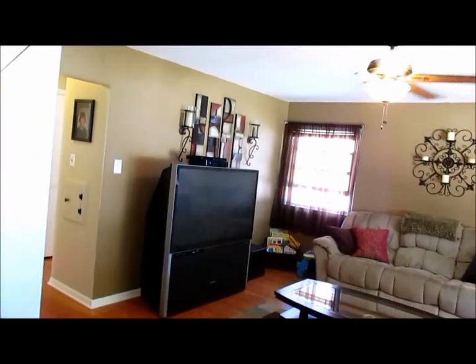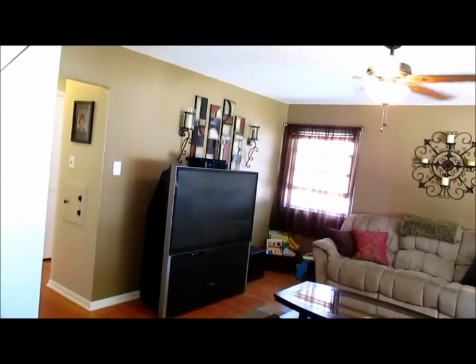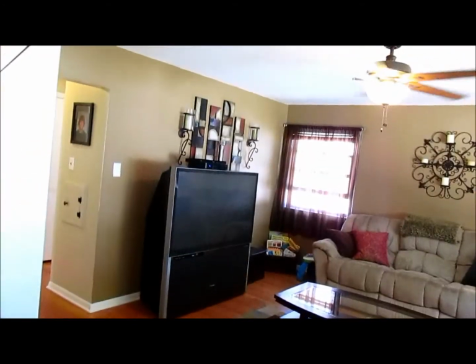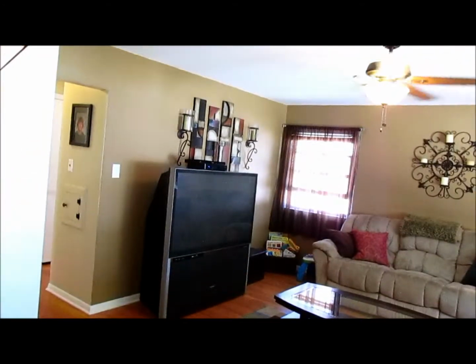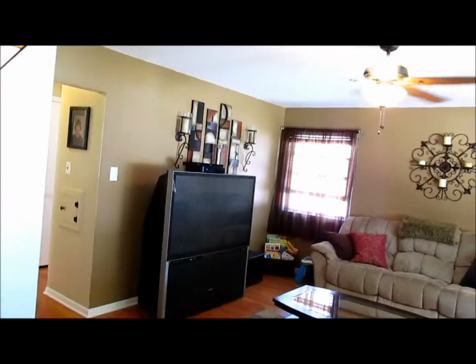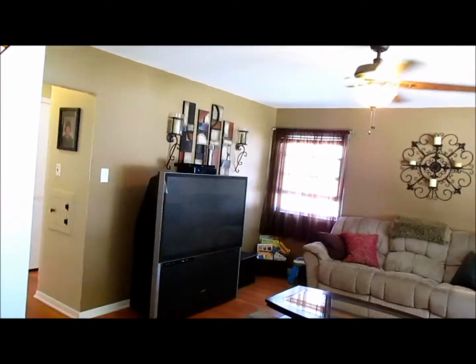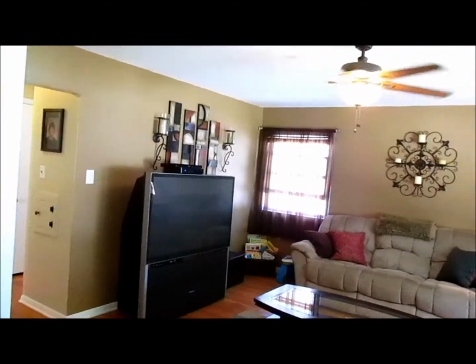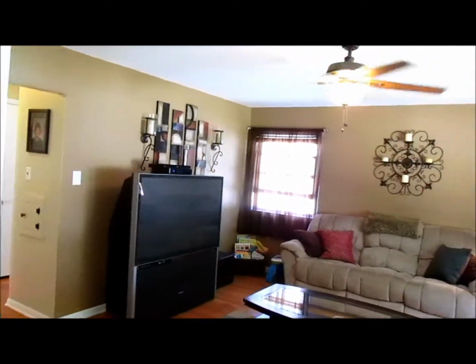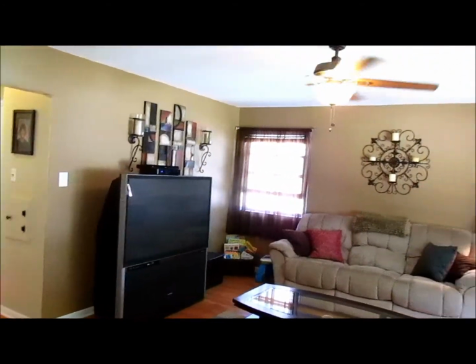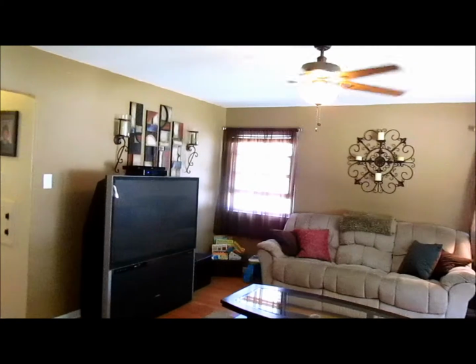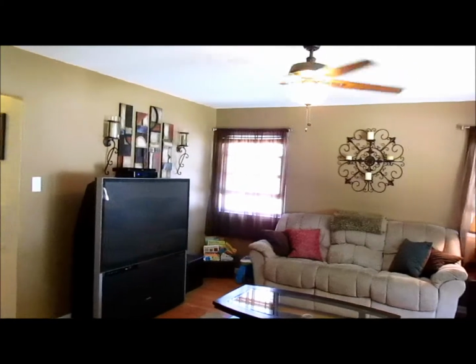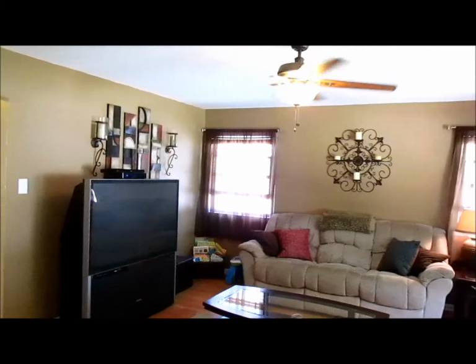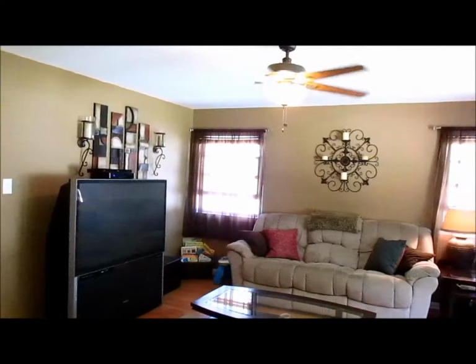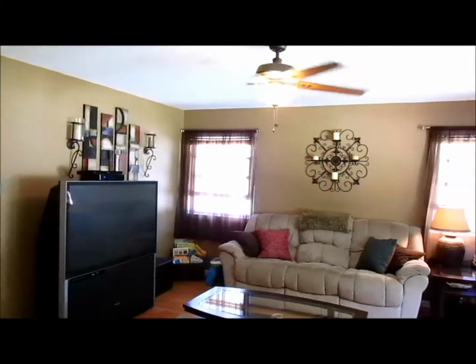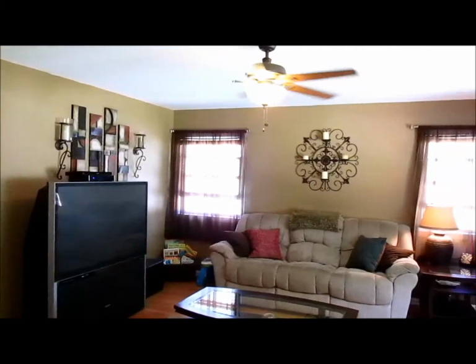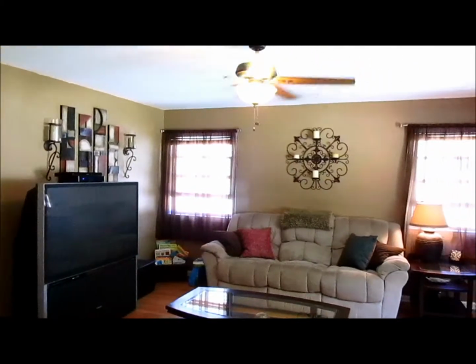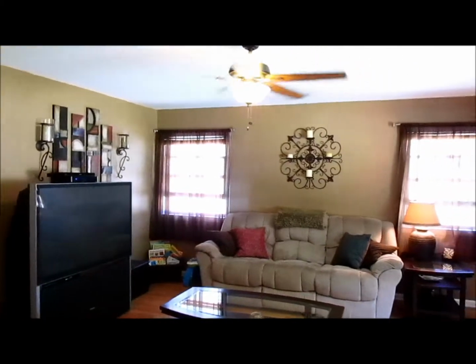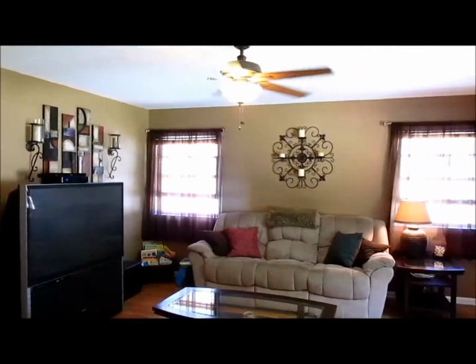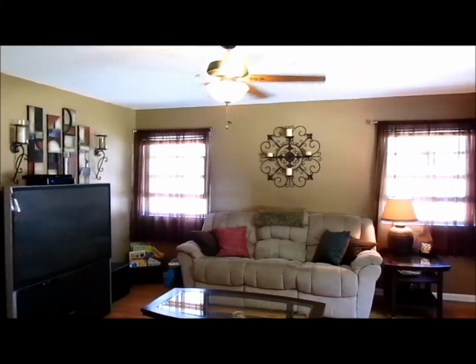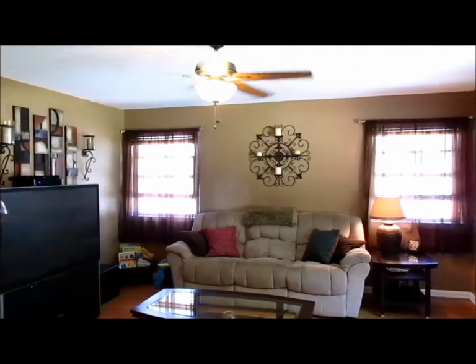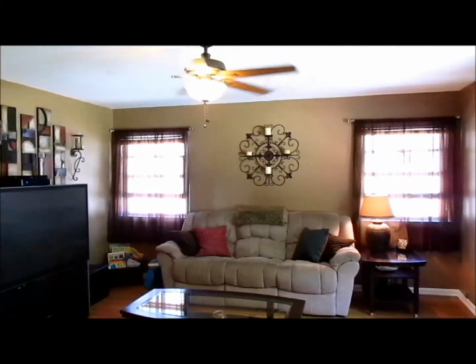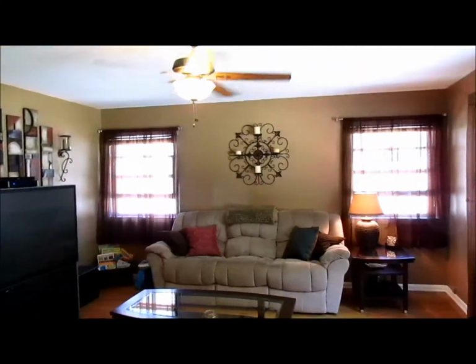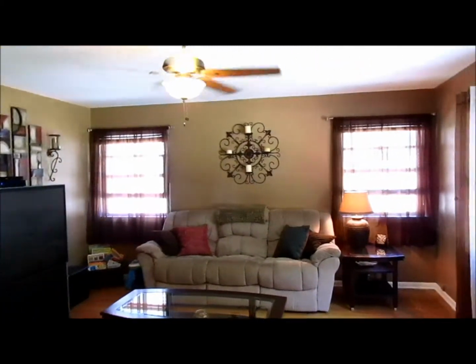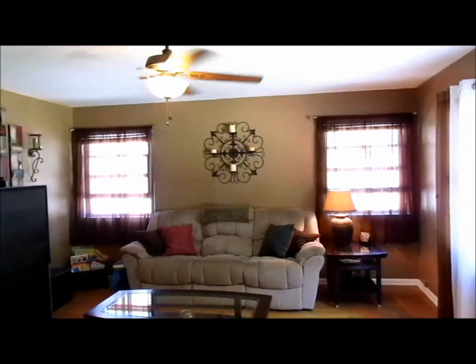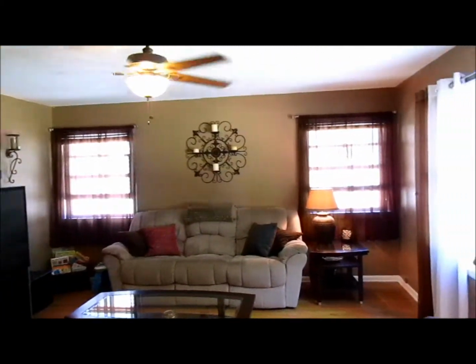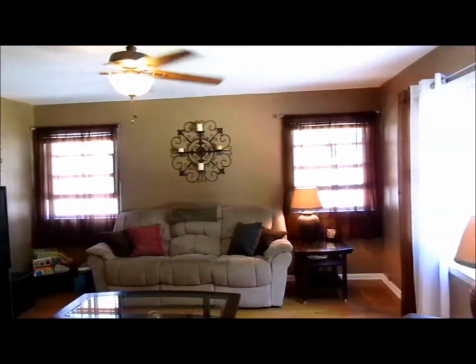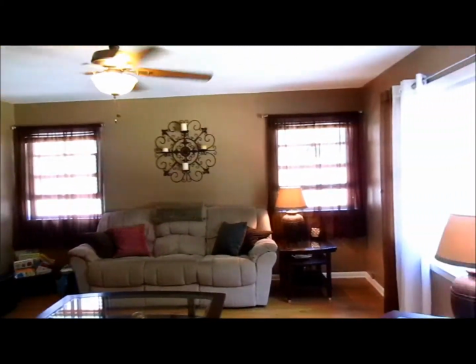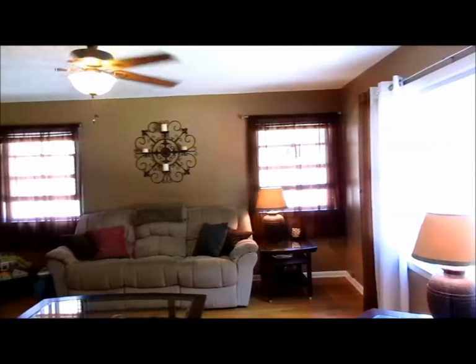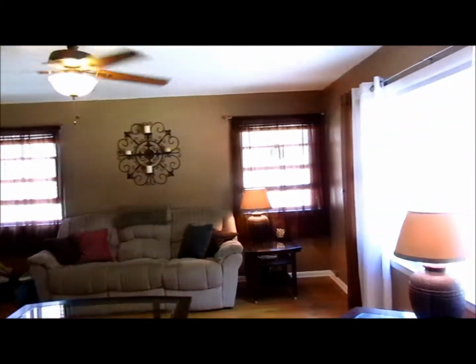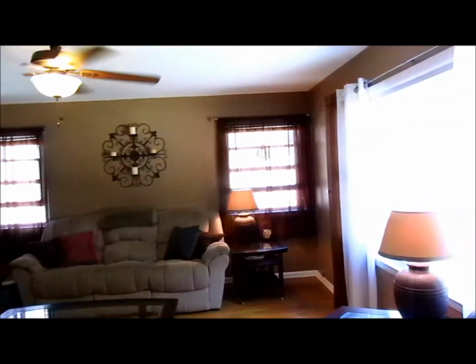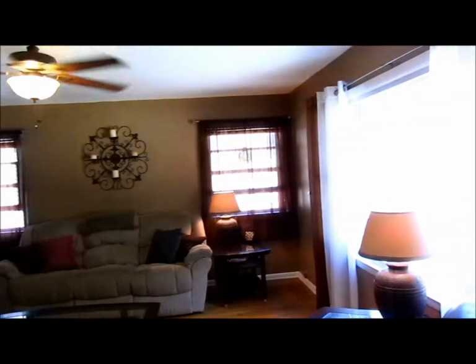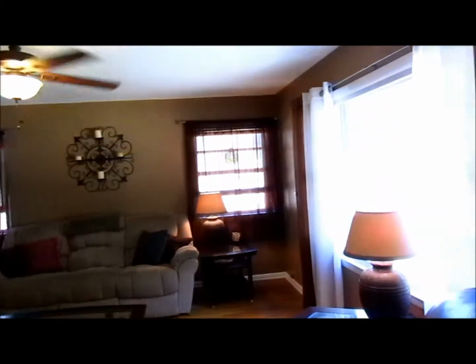Here's the first floor living room — it's big and spacious, has a ceiling fan, hardwood floors, and lots of windows. Nice.